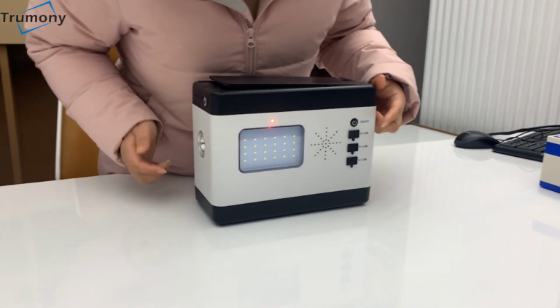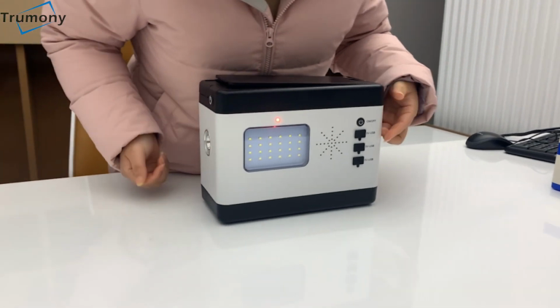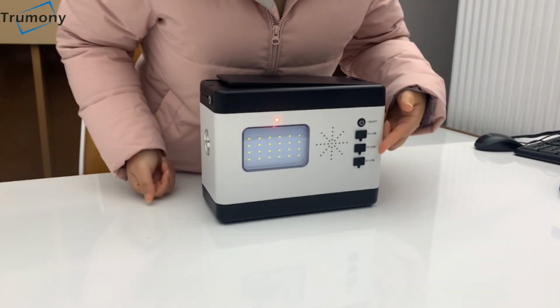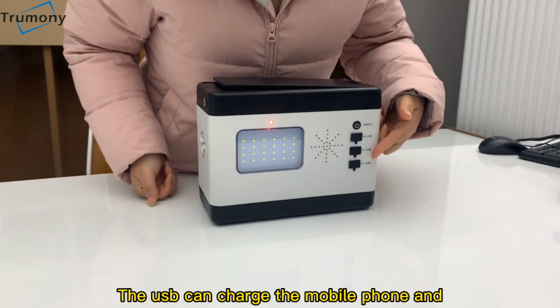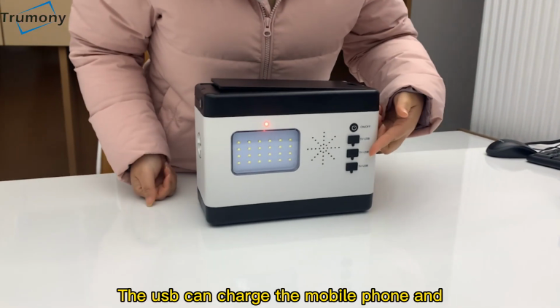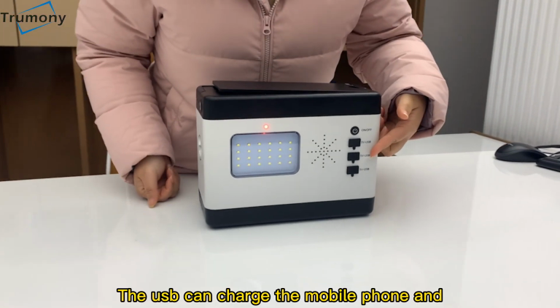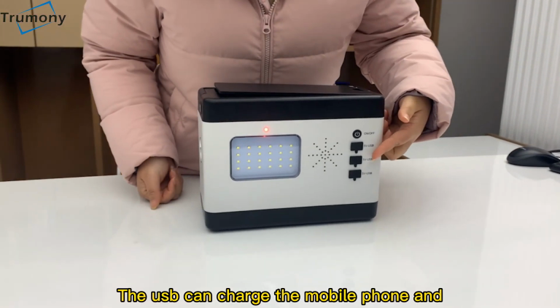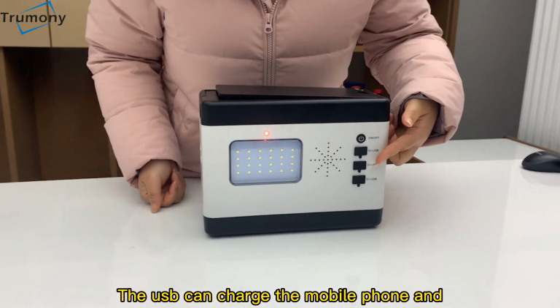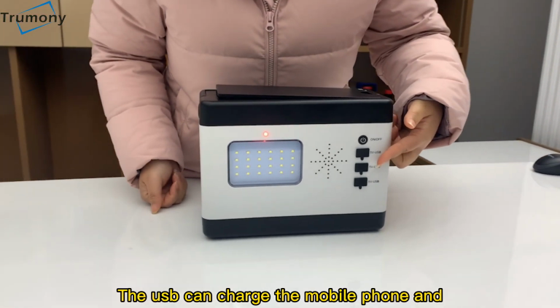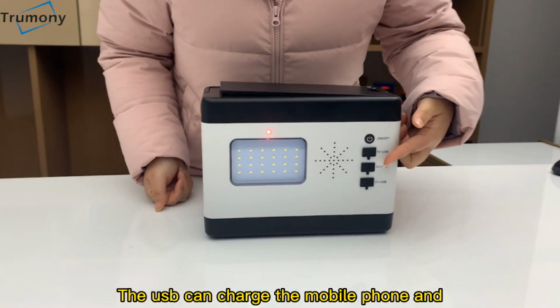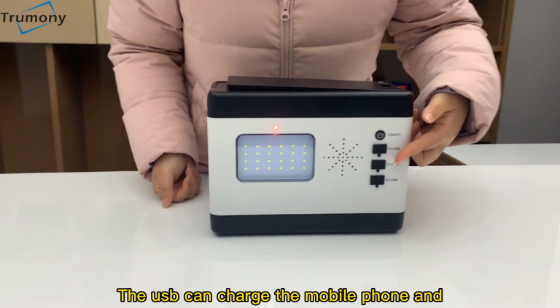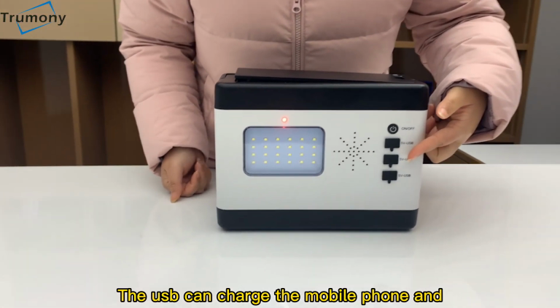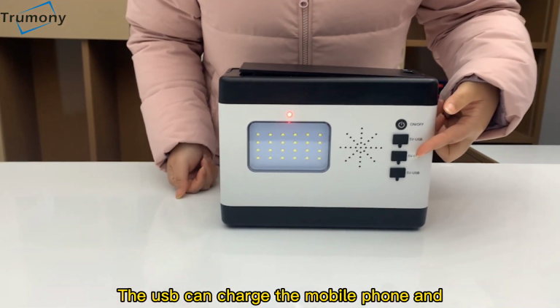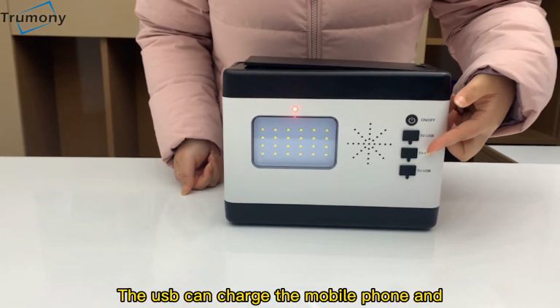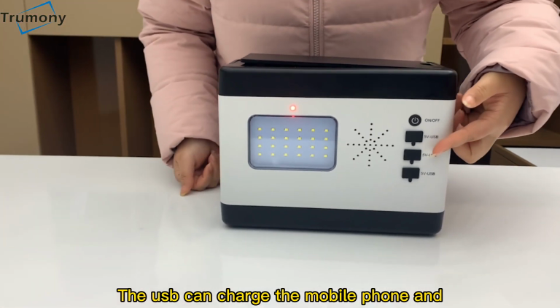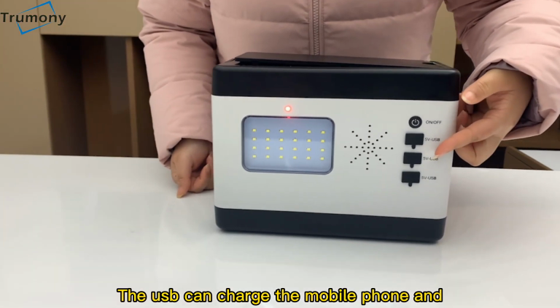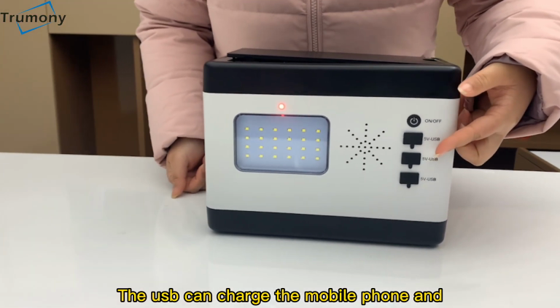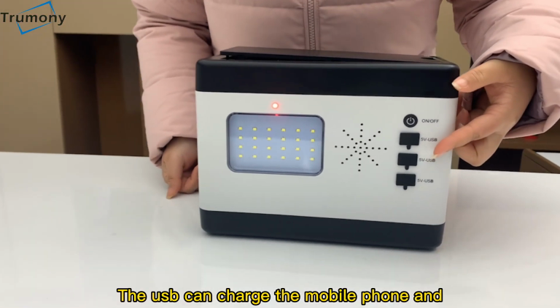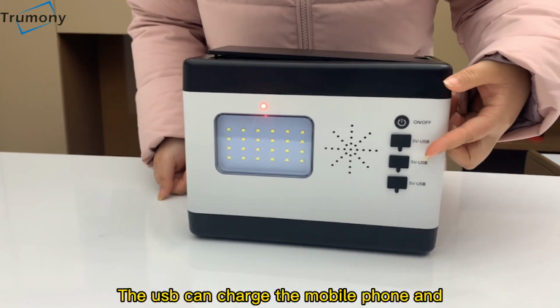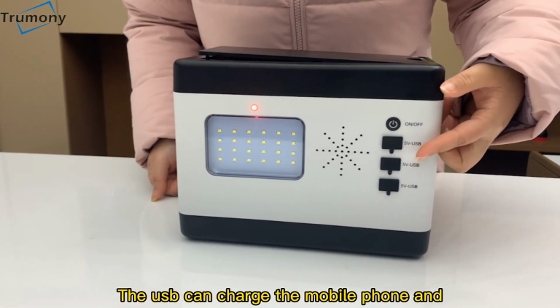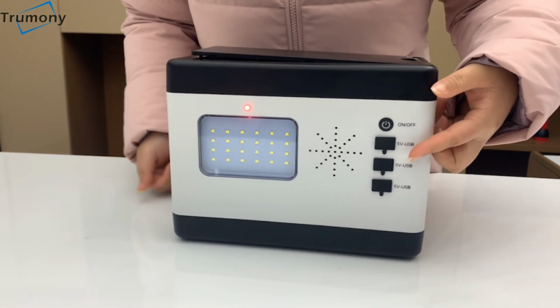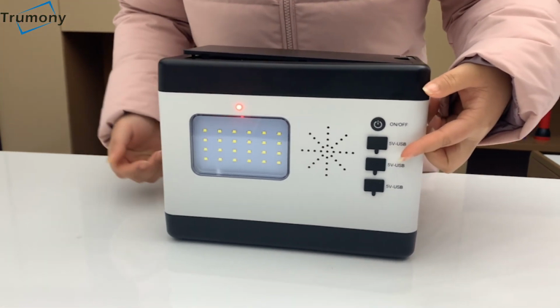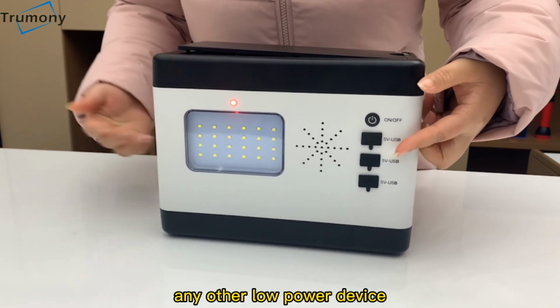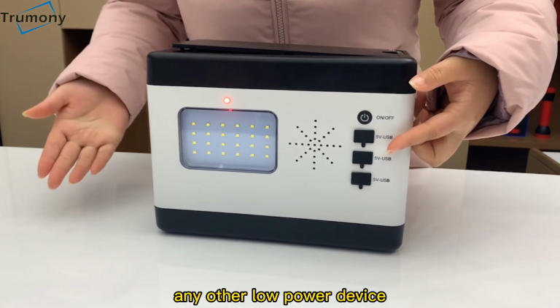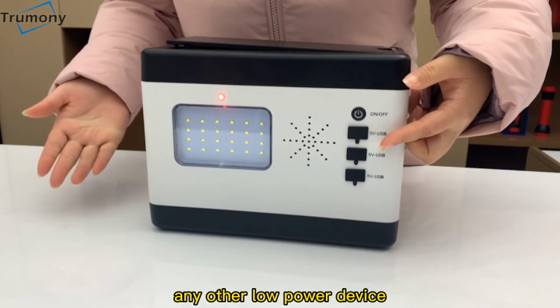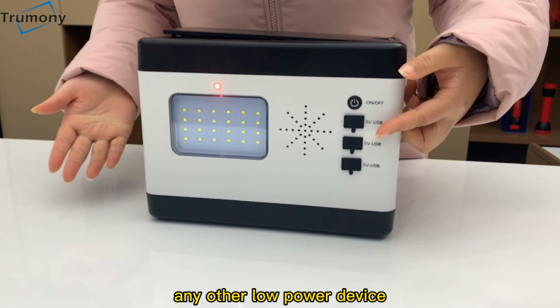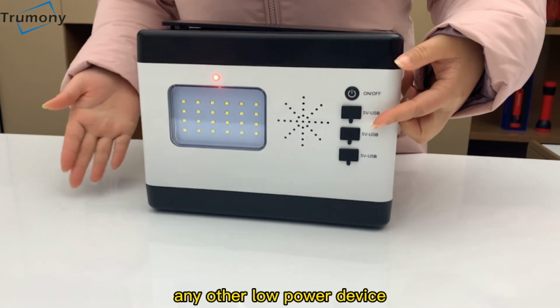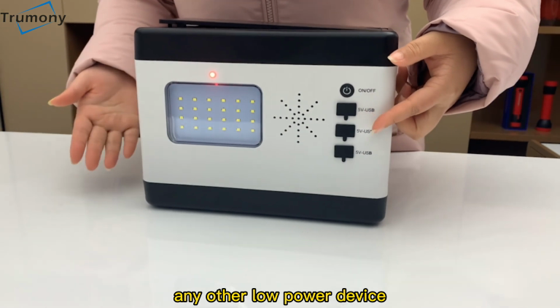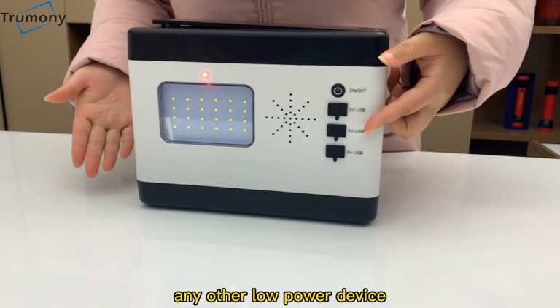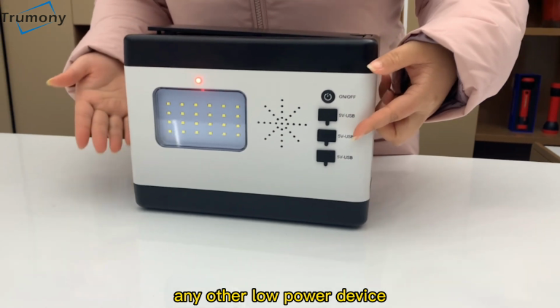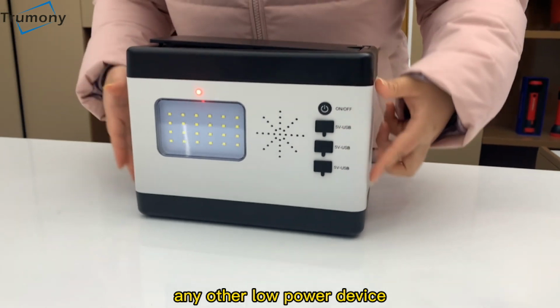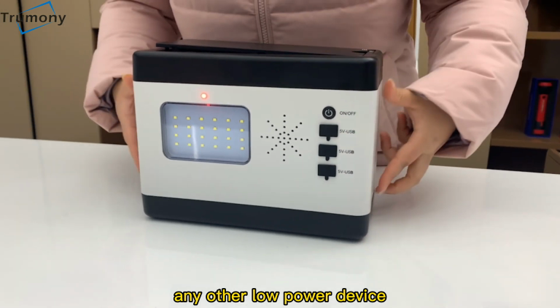The USB can charge the mobile phone and any other low power device.